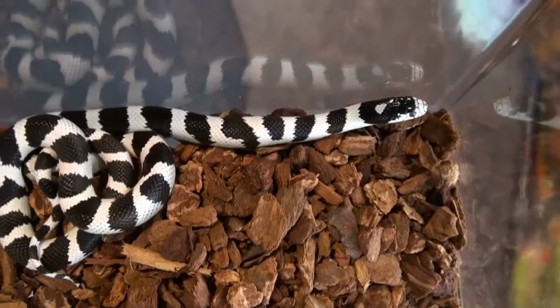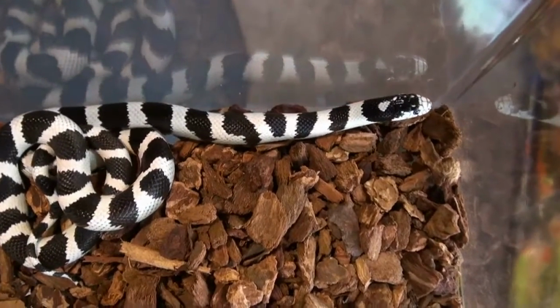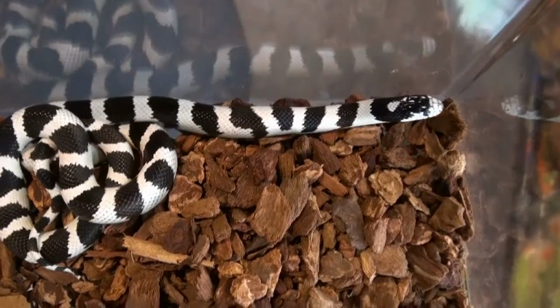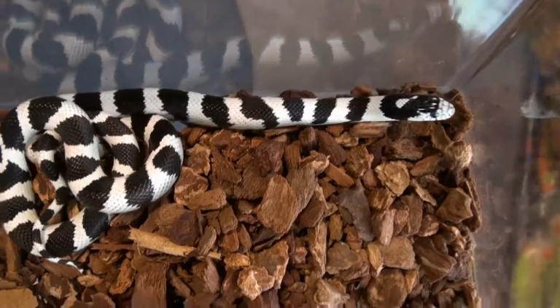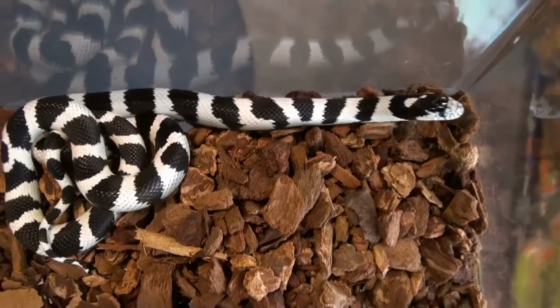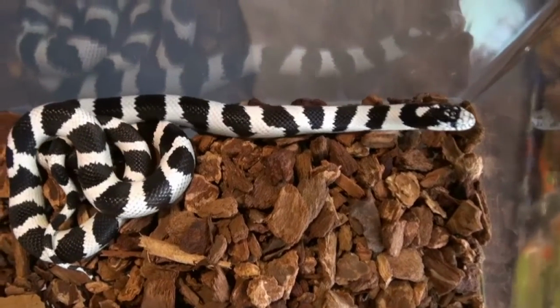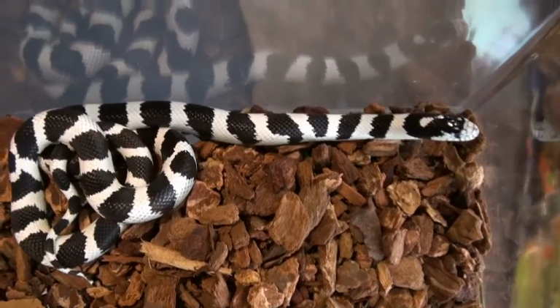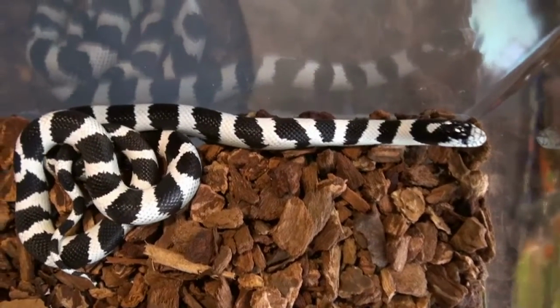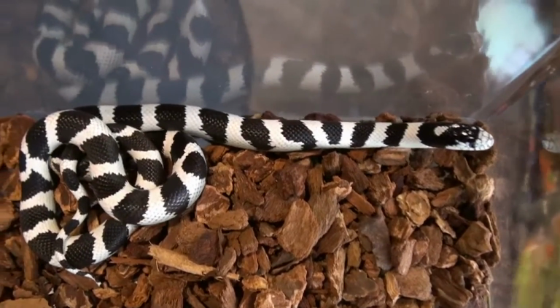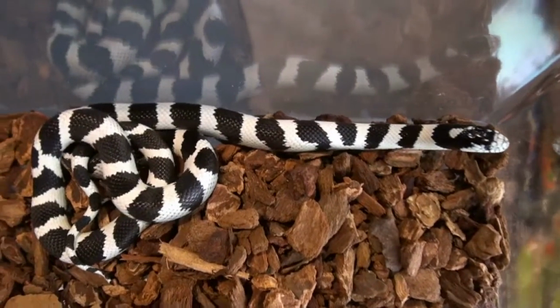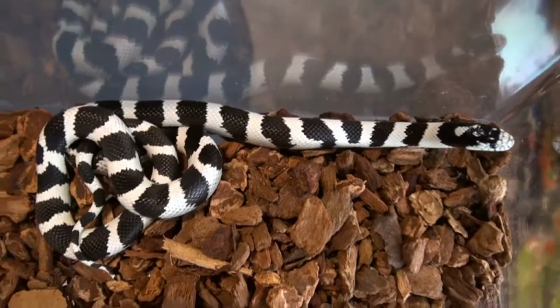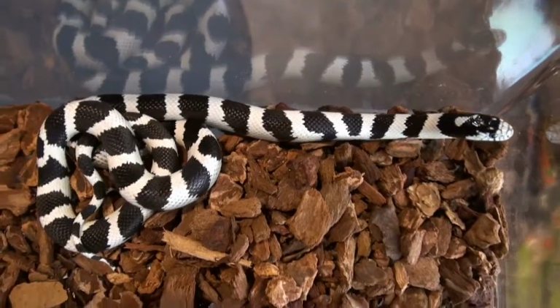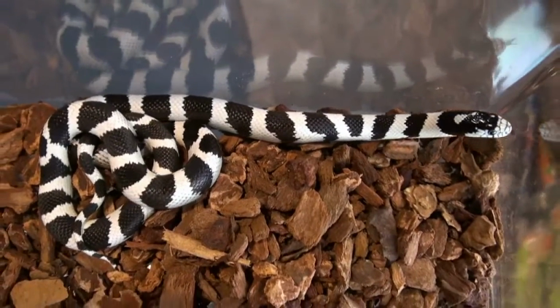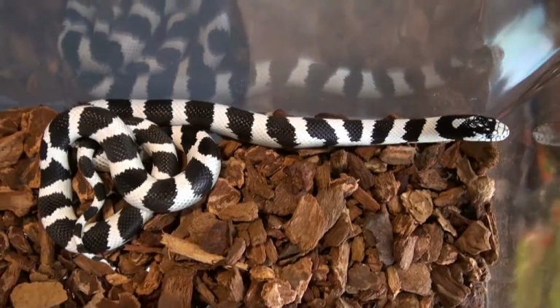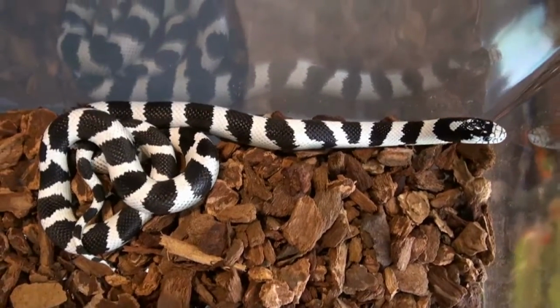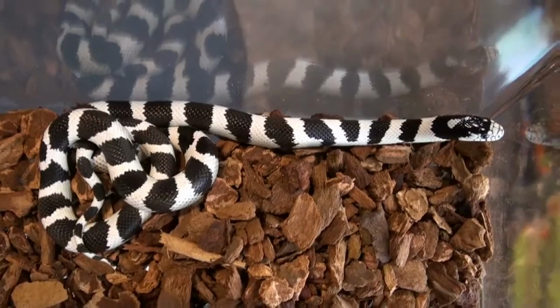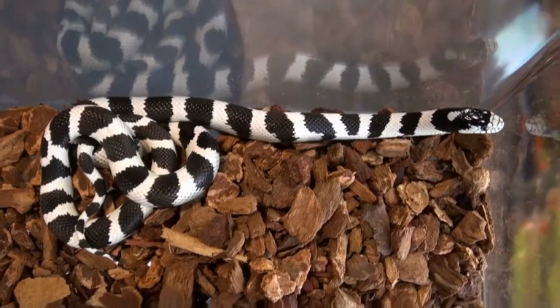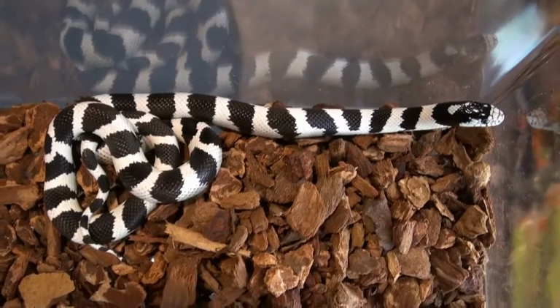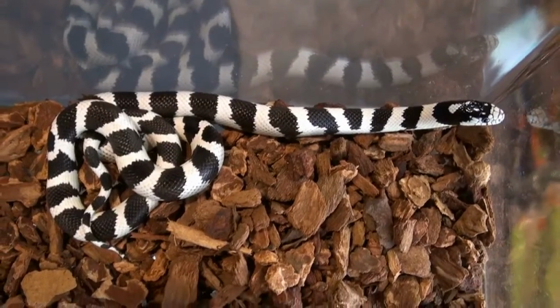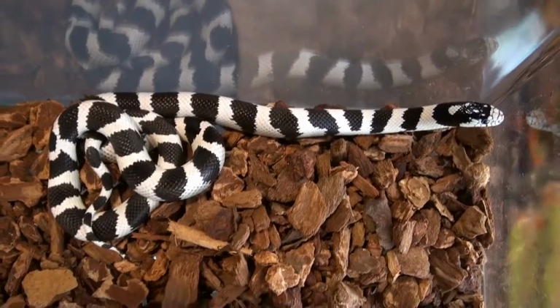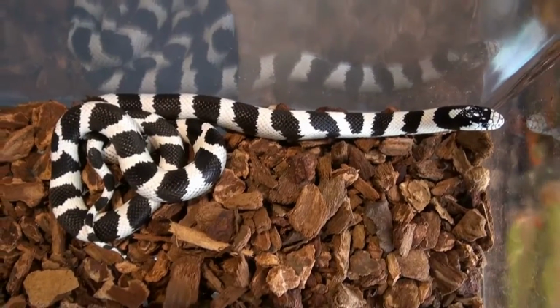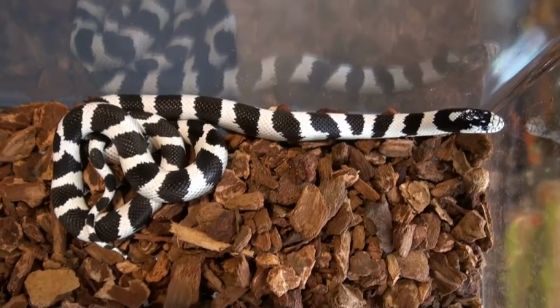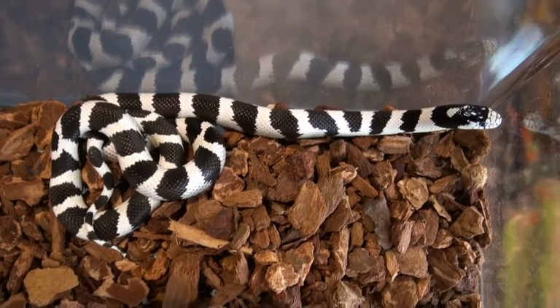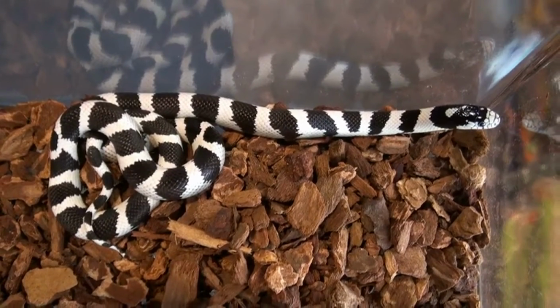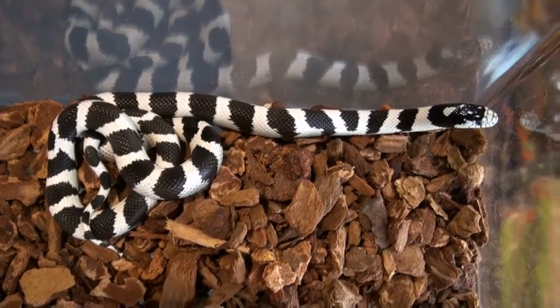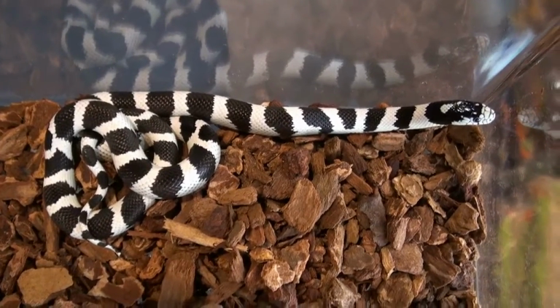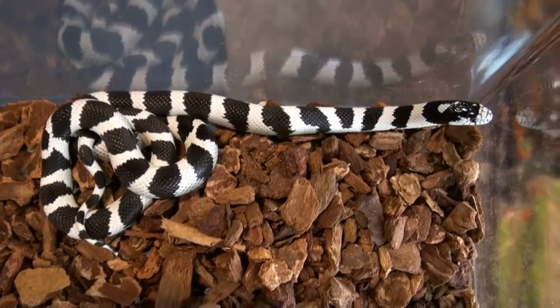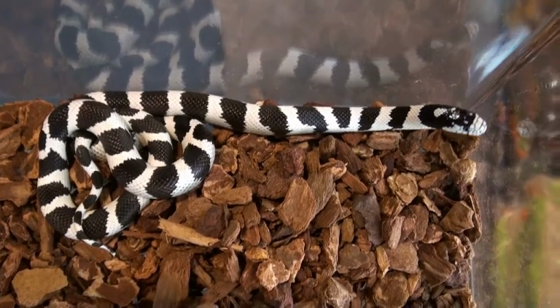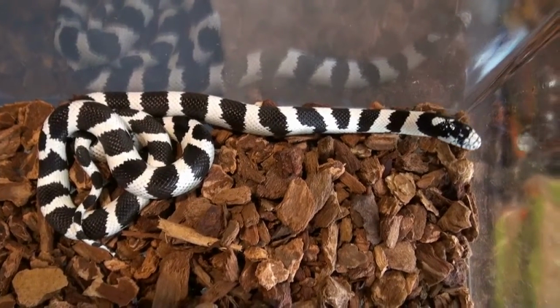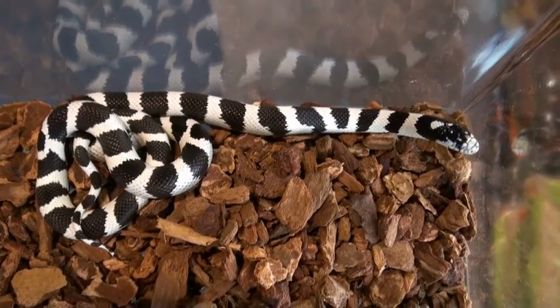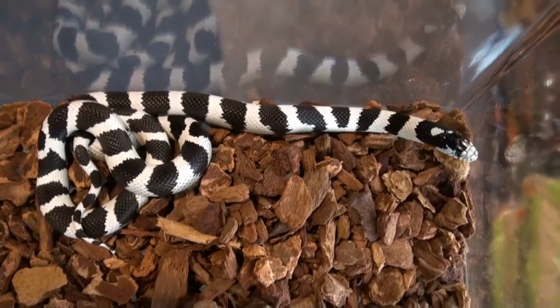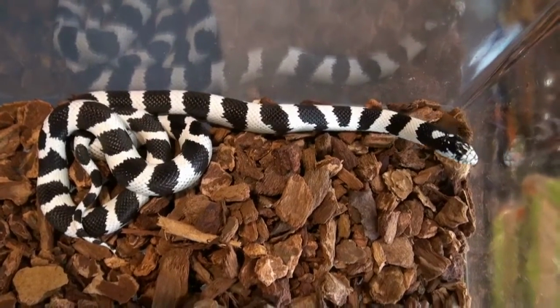For kingsnakes, I would give the Pet Man Care Scale definitely on the easy side — easy setup, easy care.